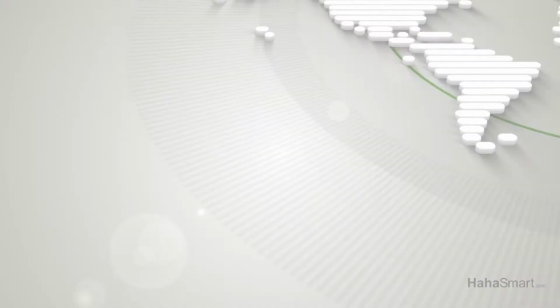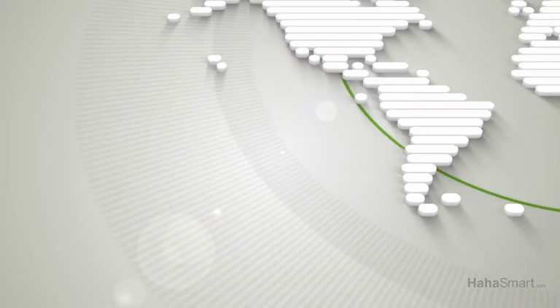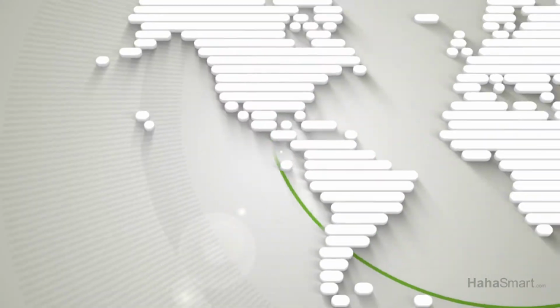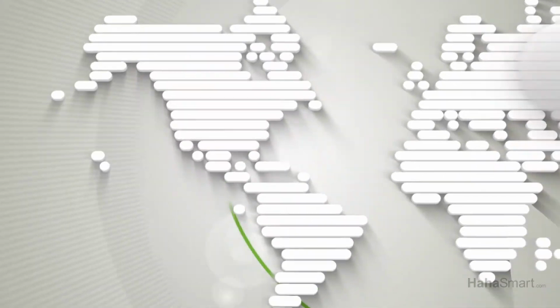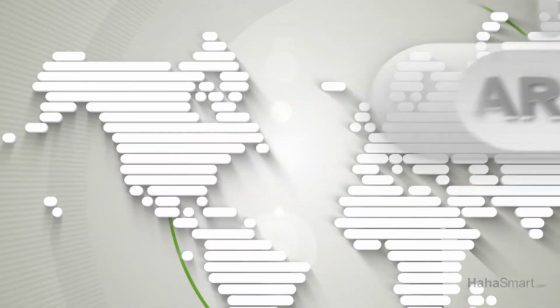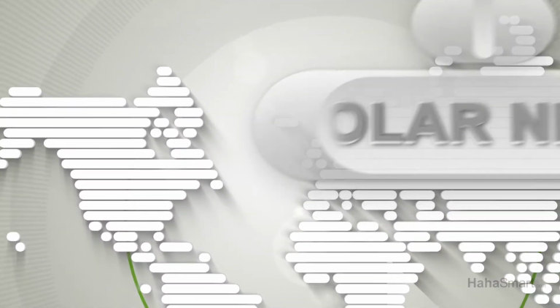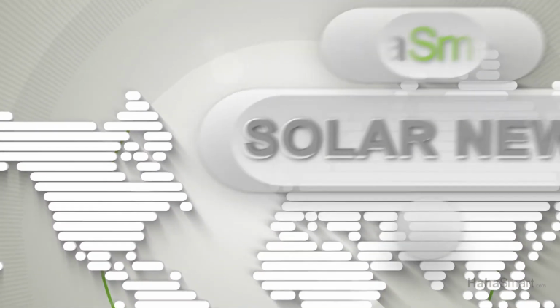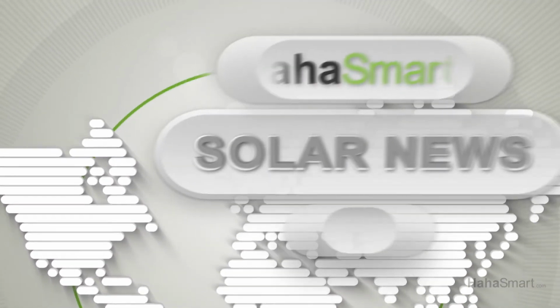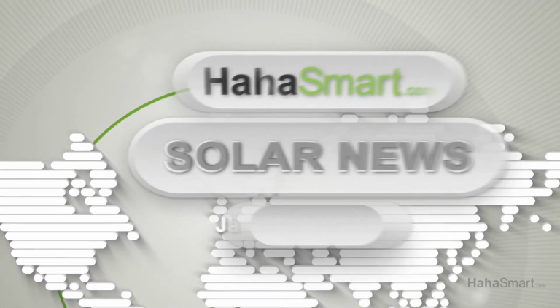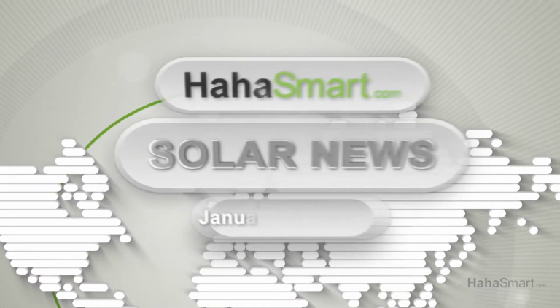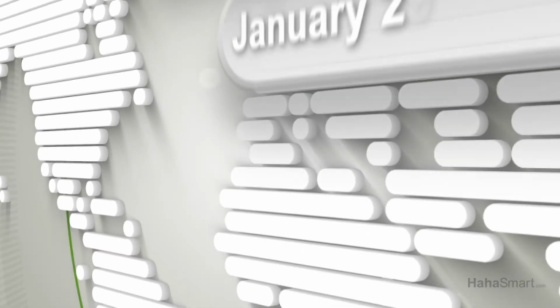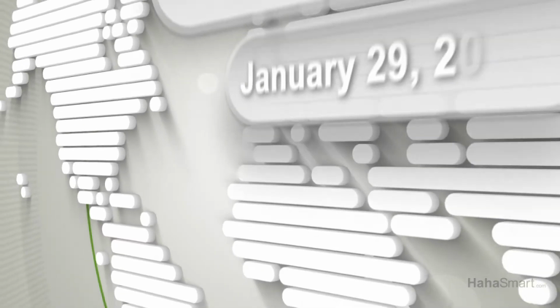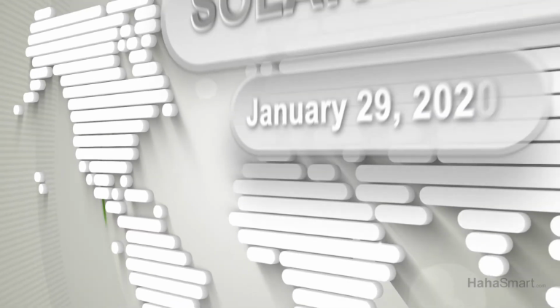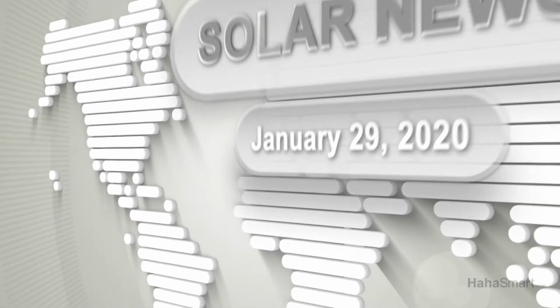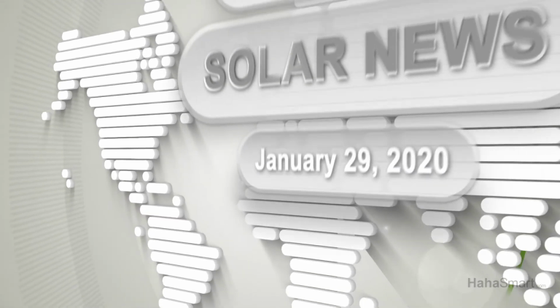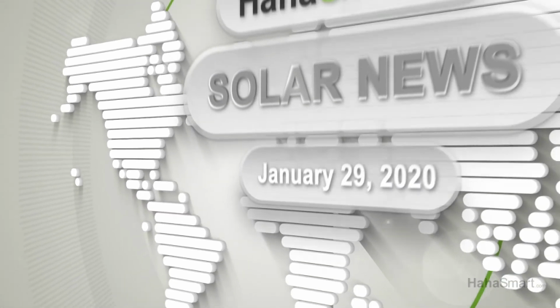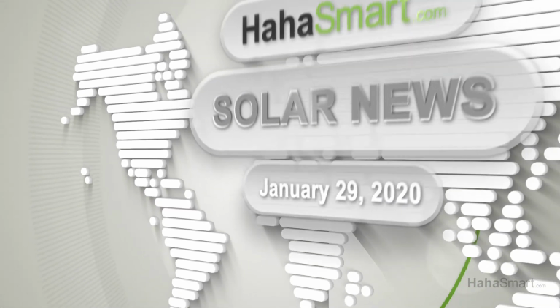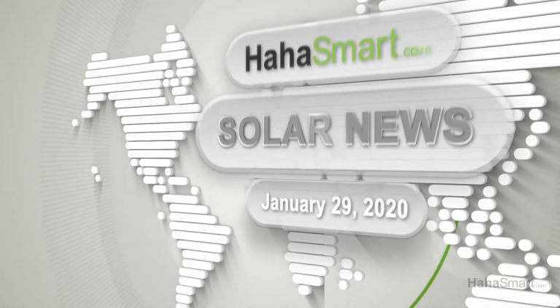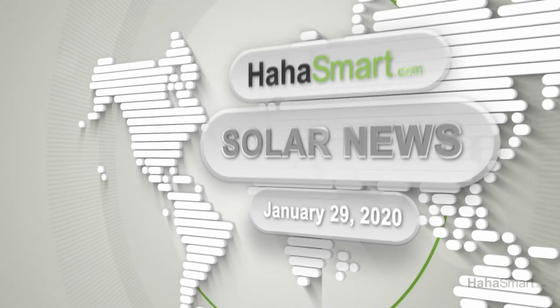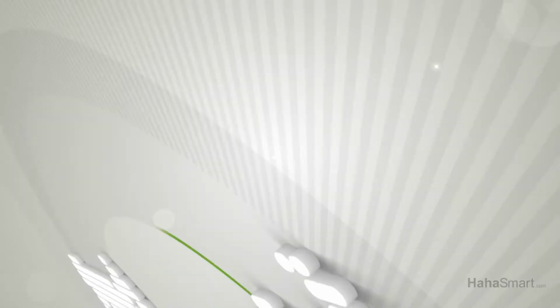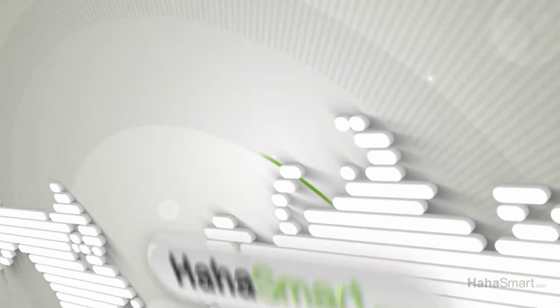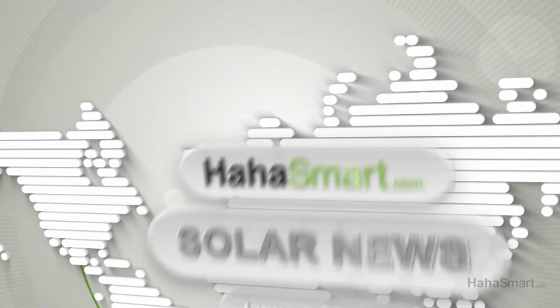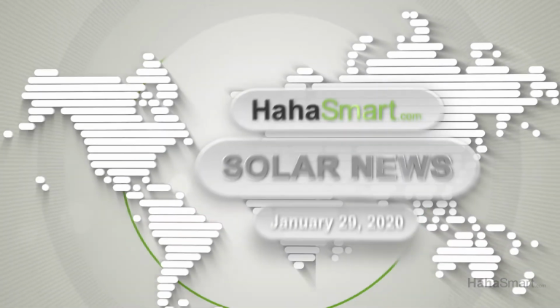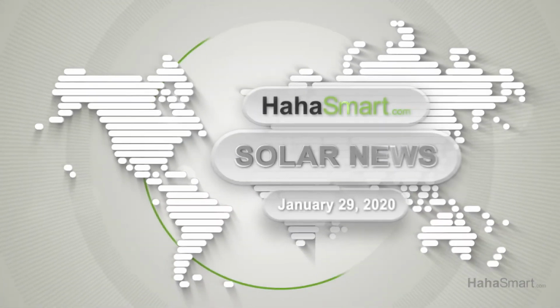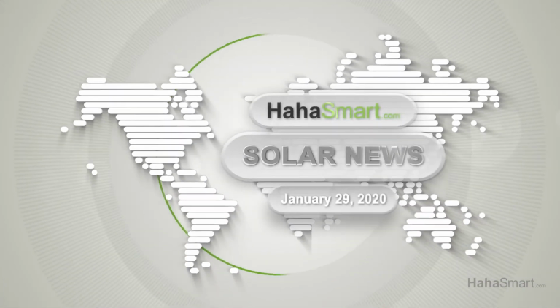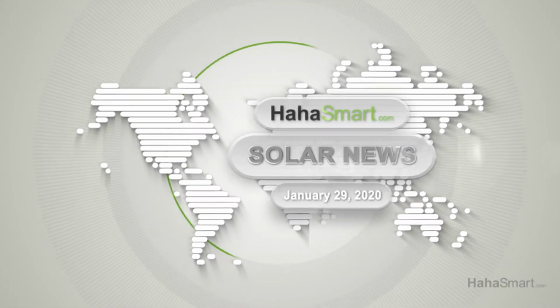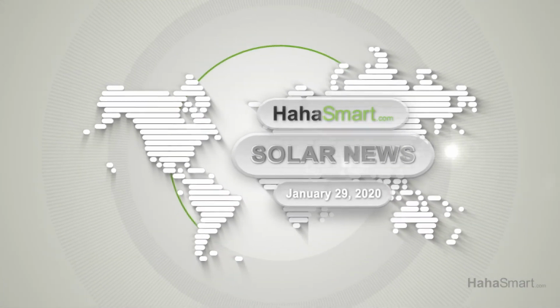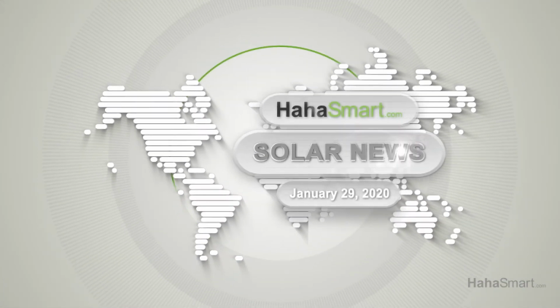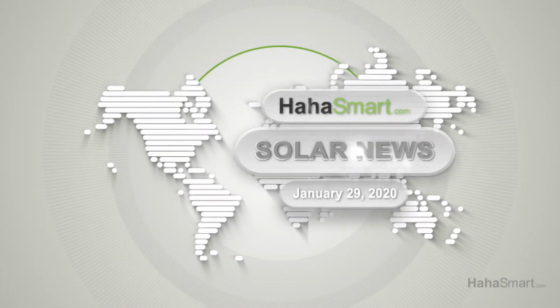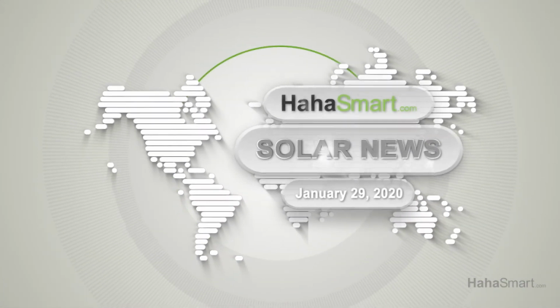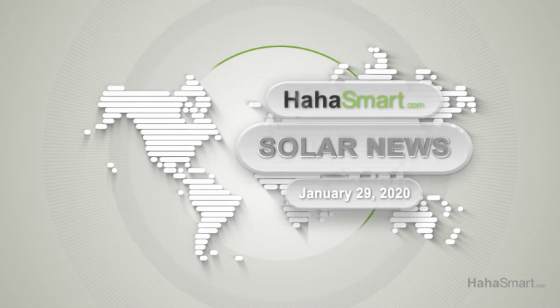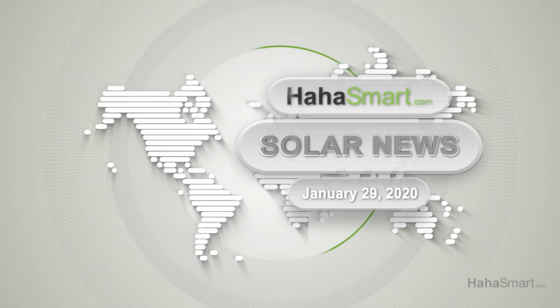Do you think the US will reach their renewable energy goals? Head over to hahasmart.com and let us know.